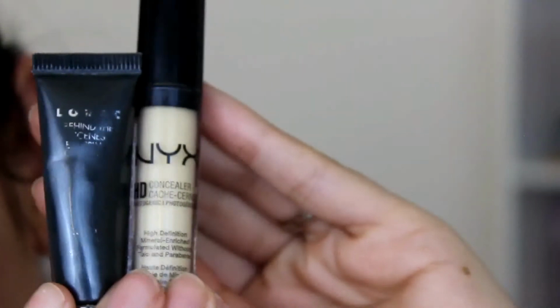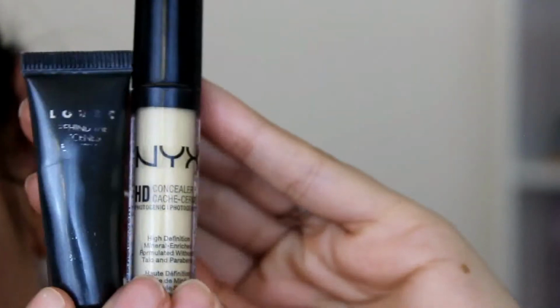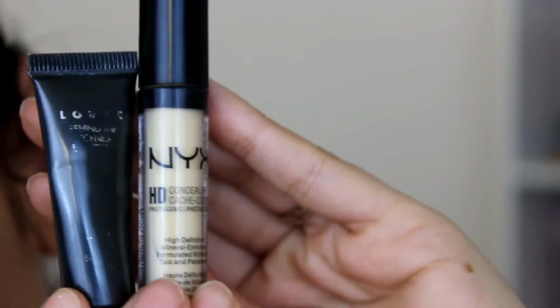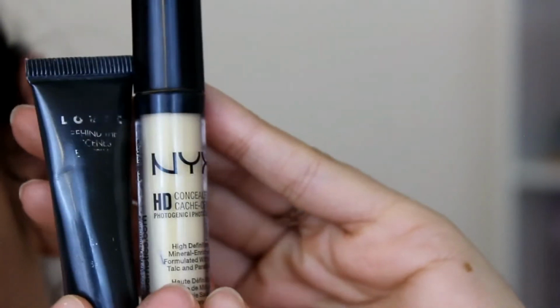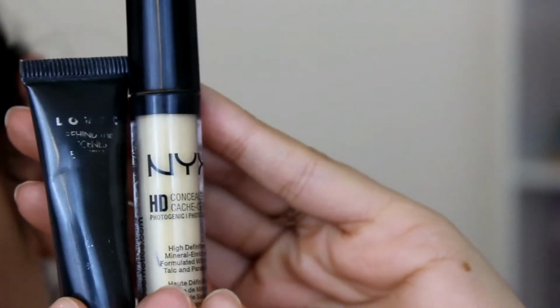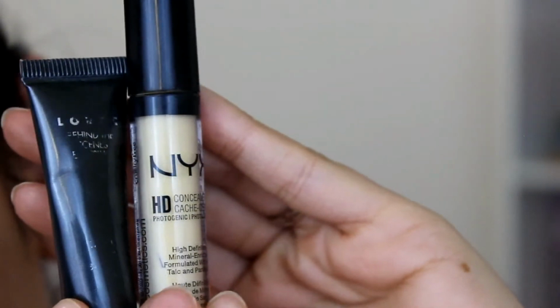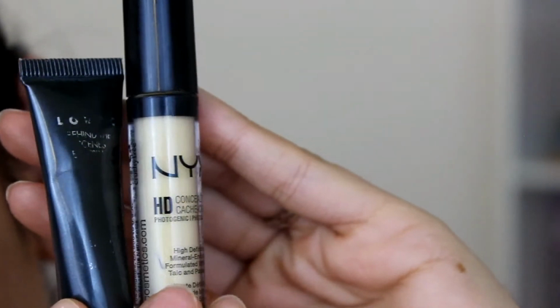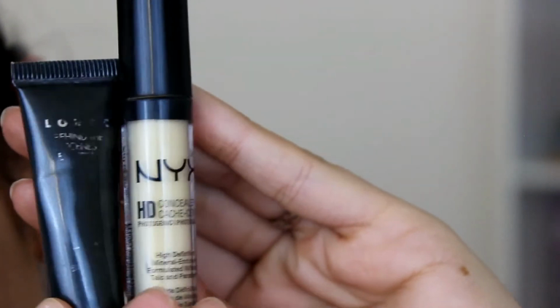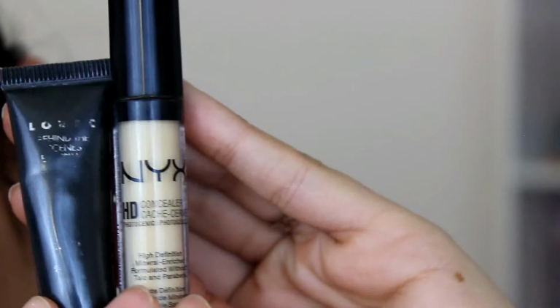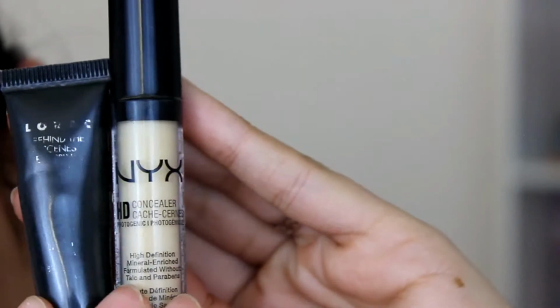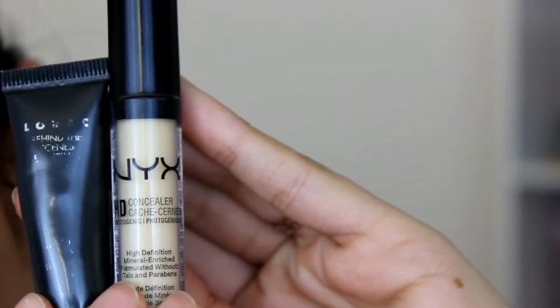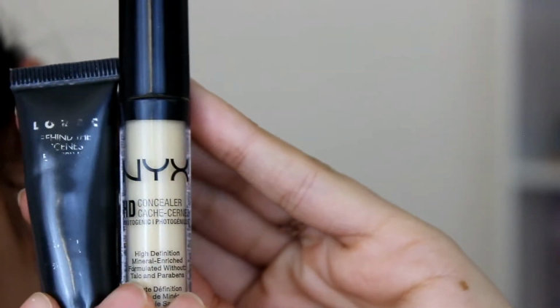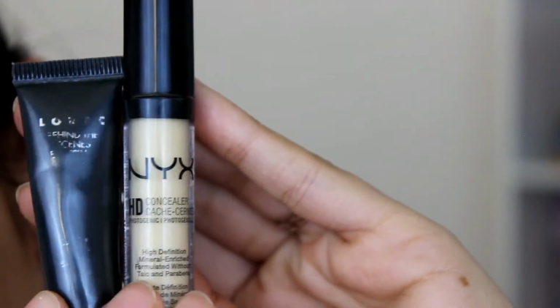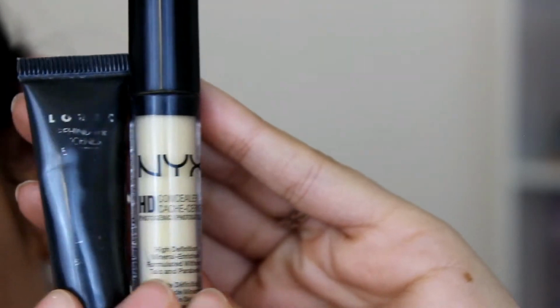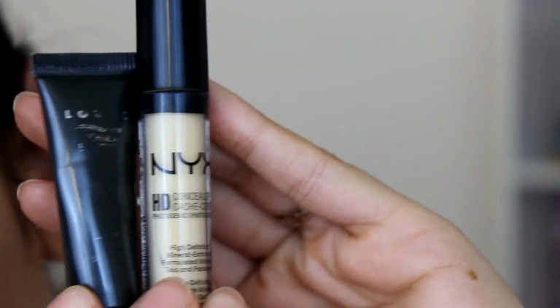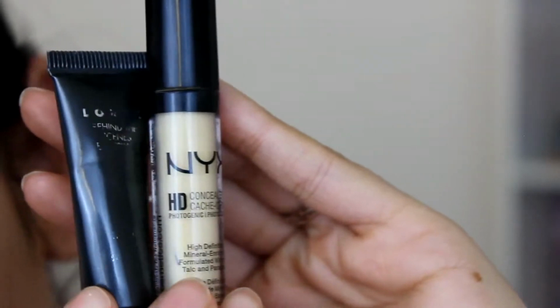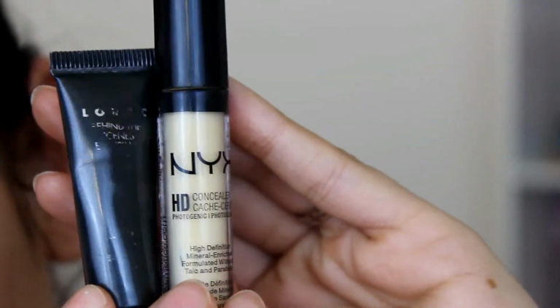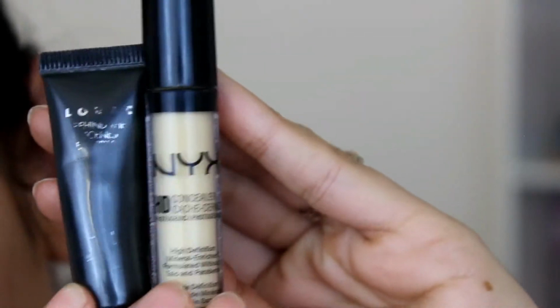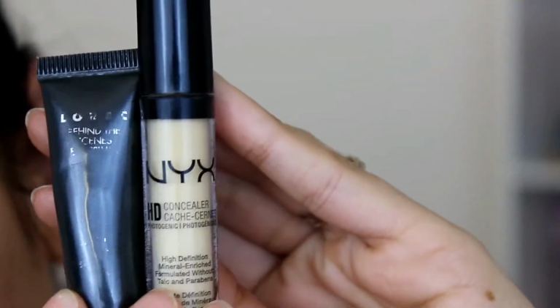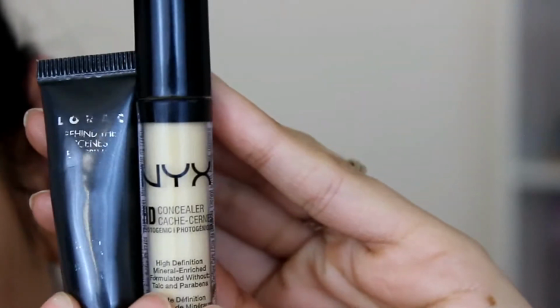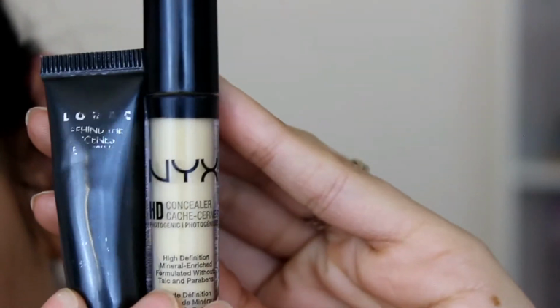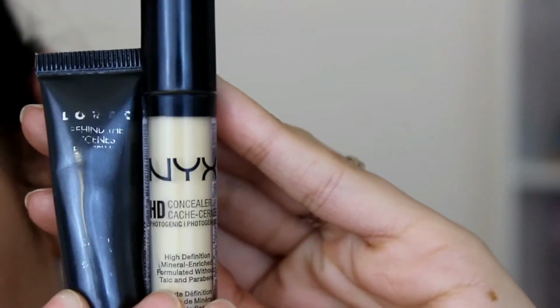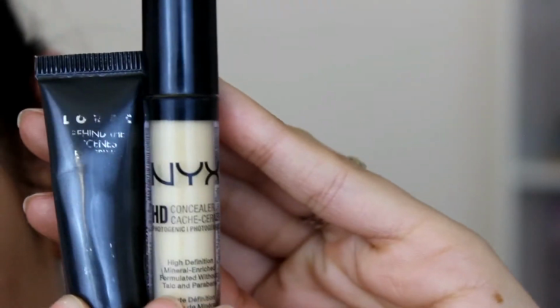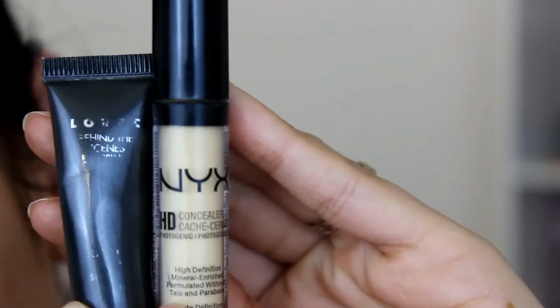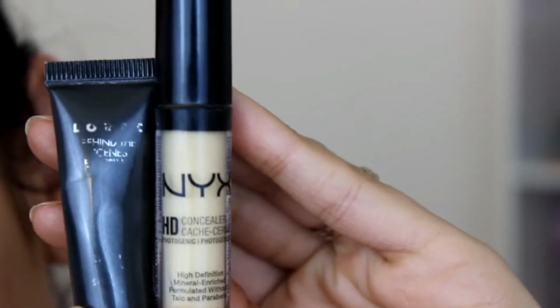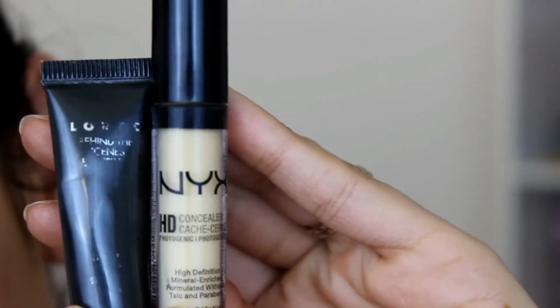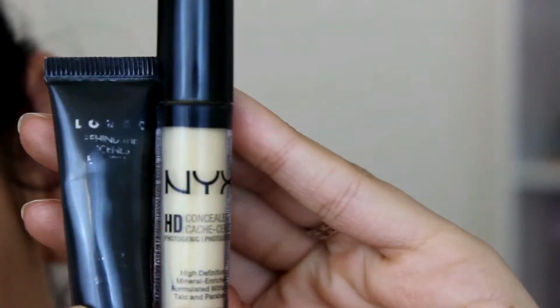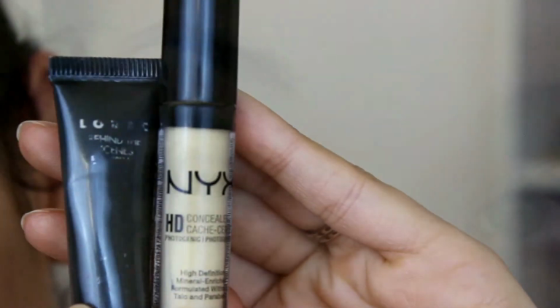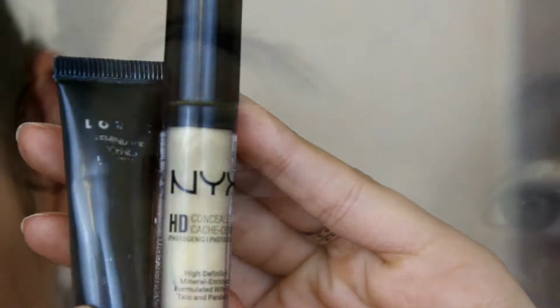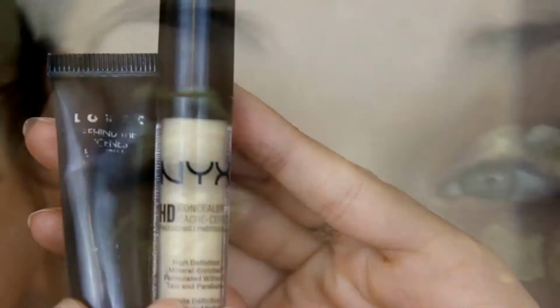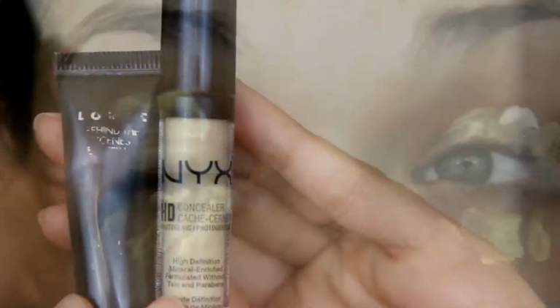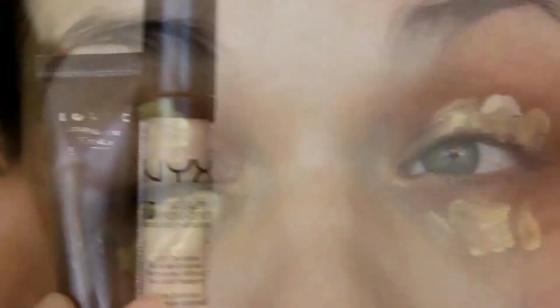Anyway, I'll quit rambling and get right into the tutorial. To start this look, I'm just going to use a little bit of this NYX HD concealer mixed with the Lorac Behind-the-Scenes Eye Primer.